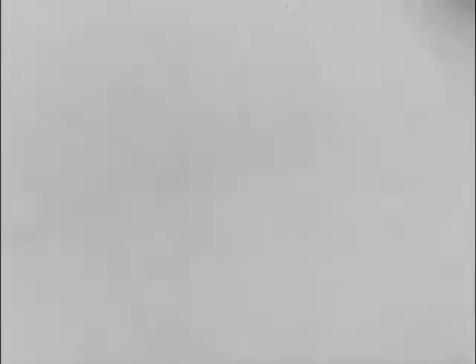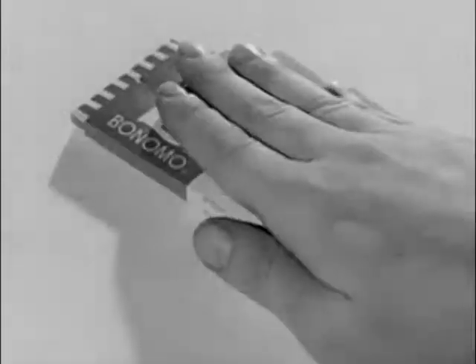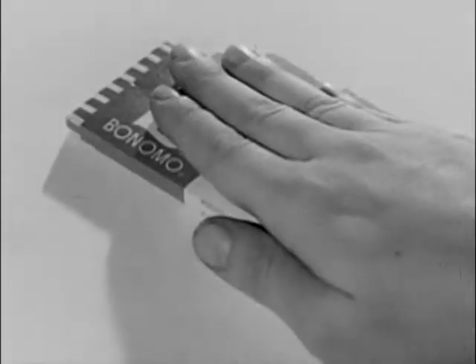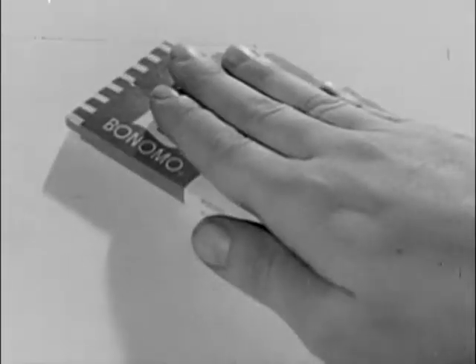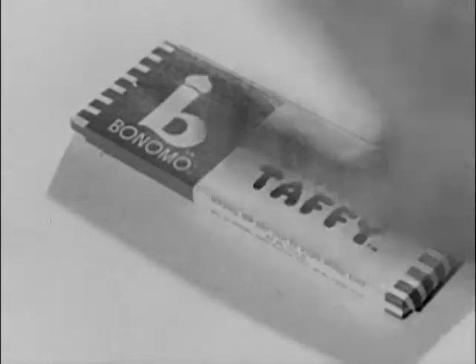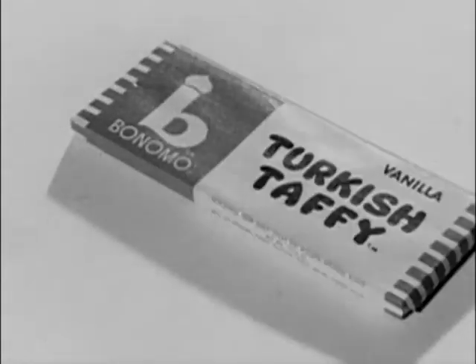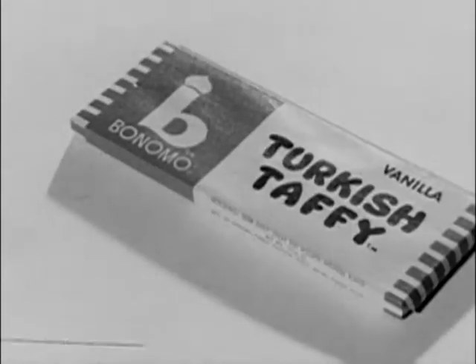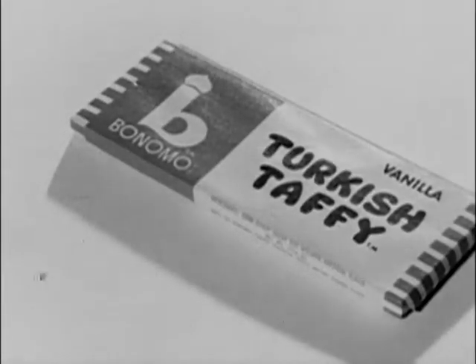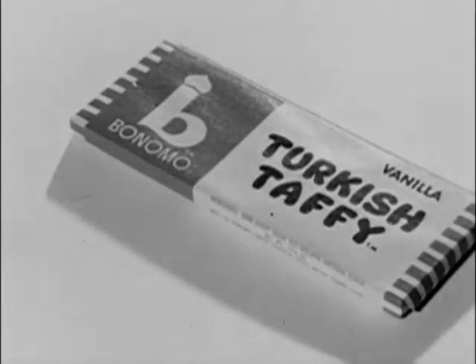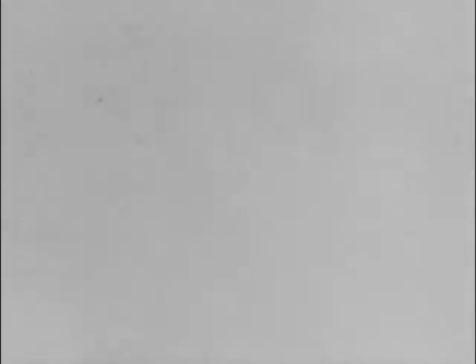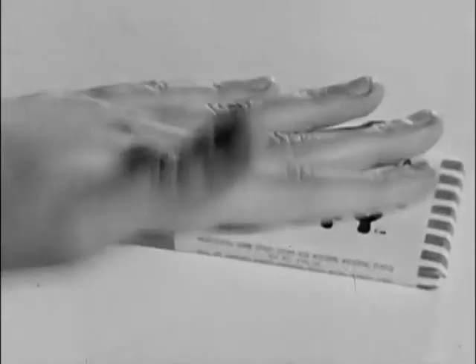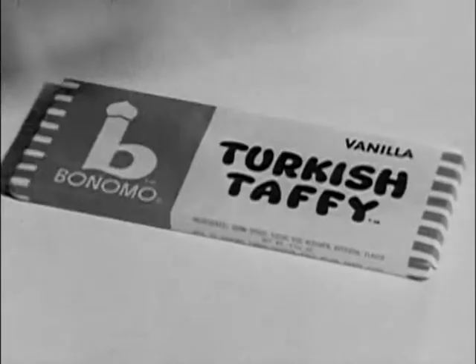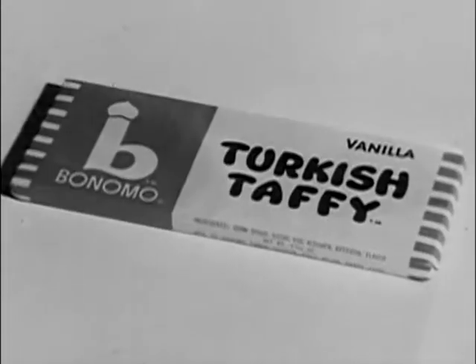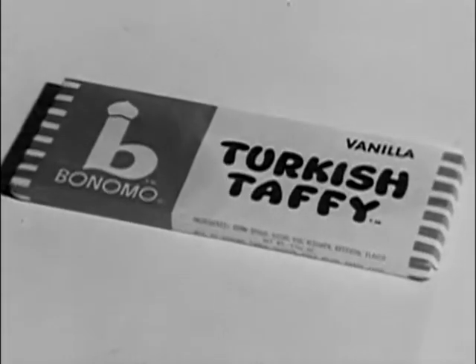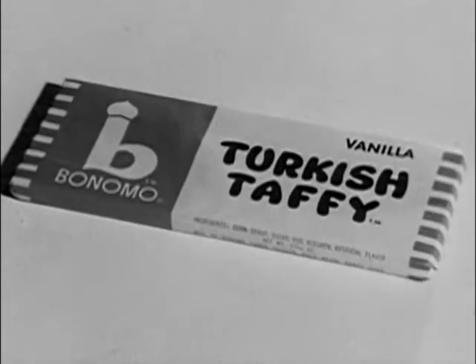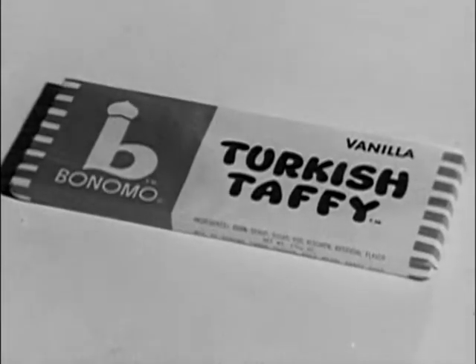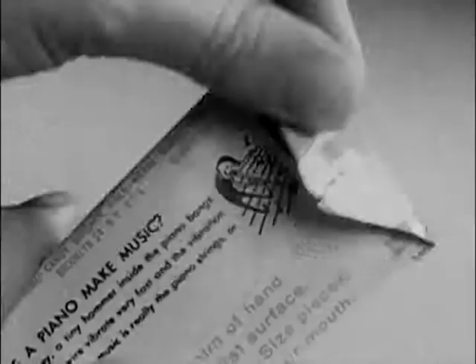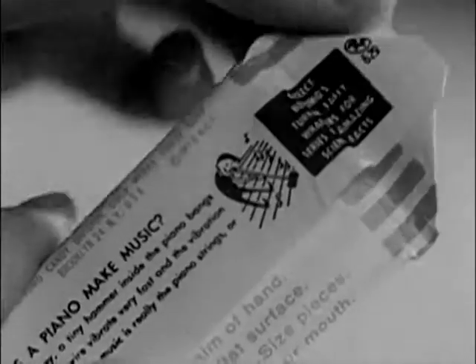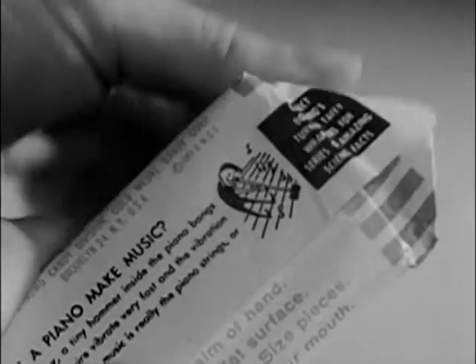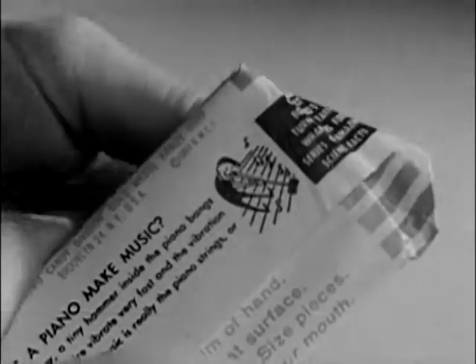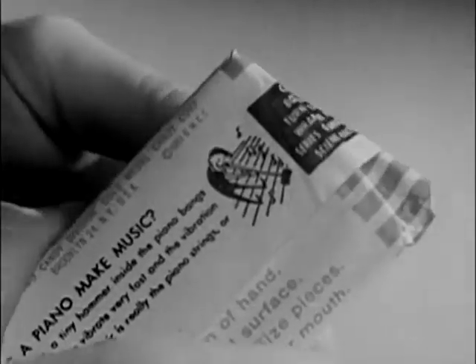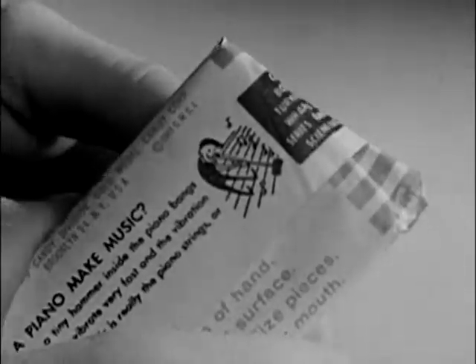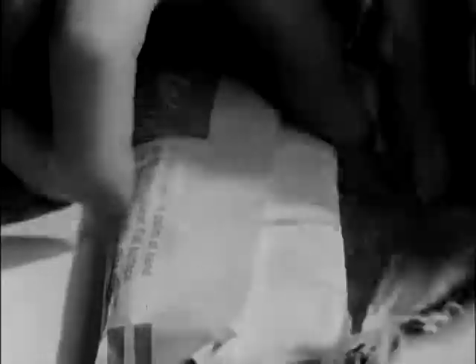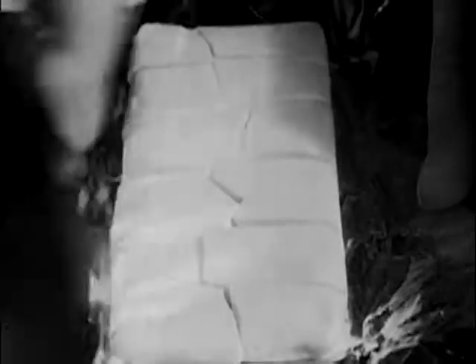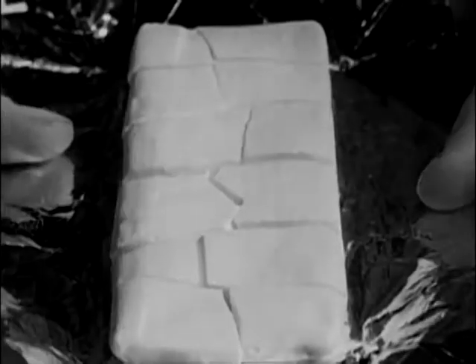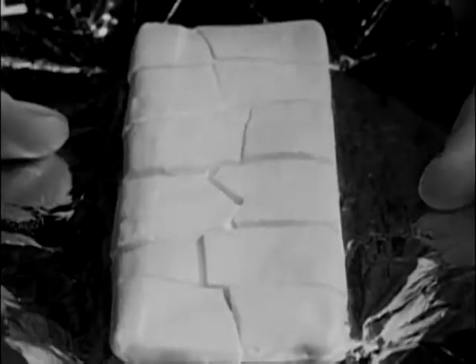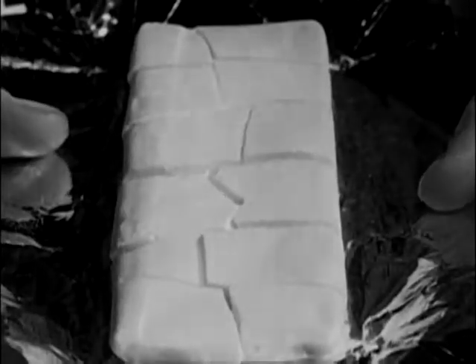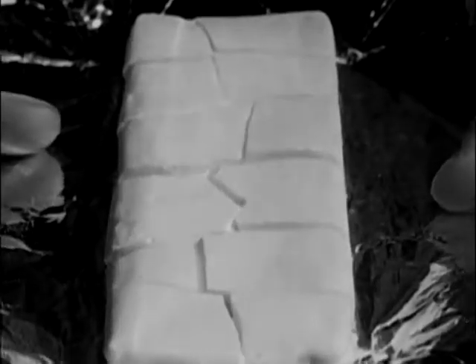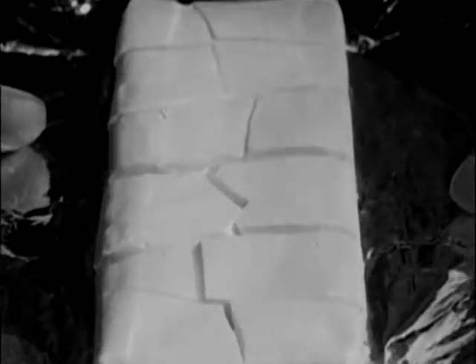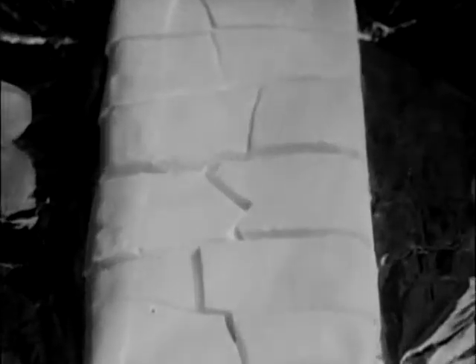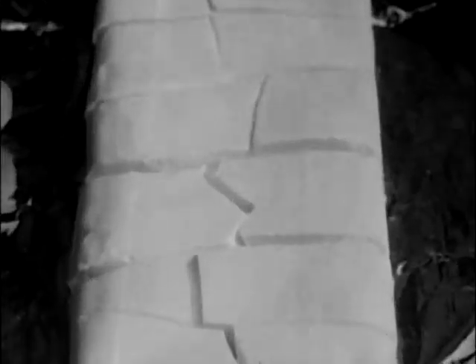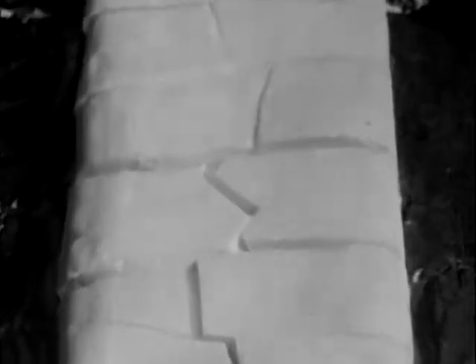Give it a smack, Bonomo. Give it a crack, Bonomo. Then lift up the flap, strip up the wrap, and hey, away we go.